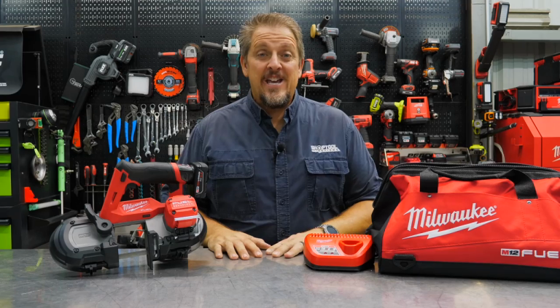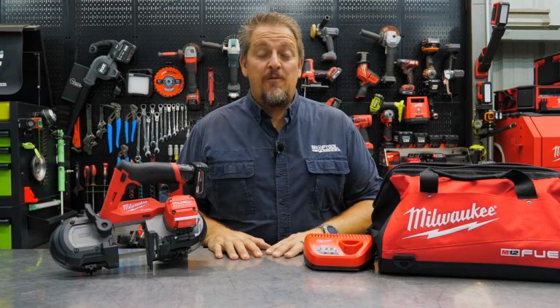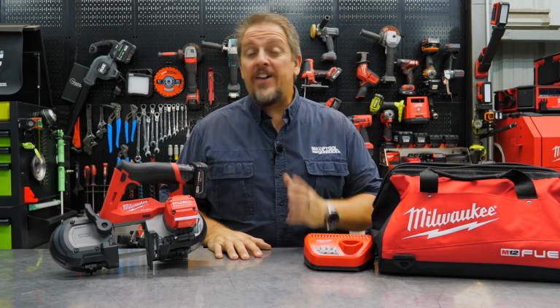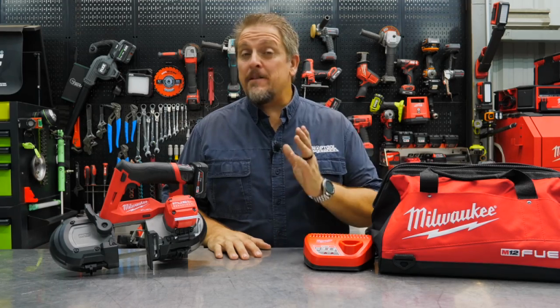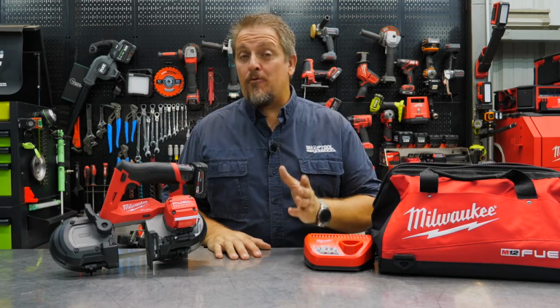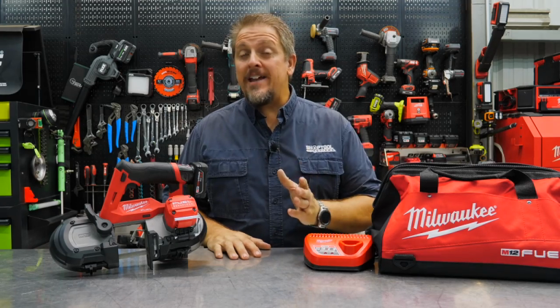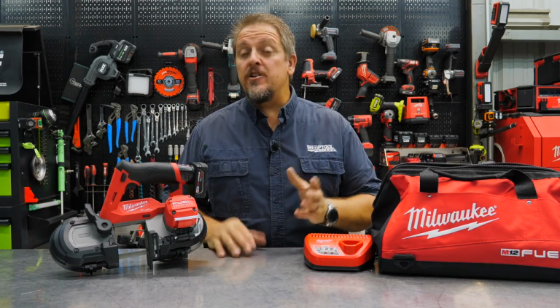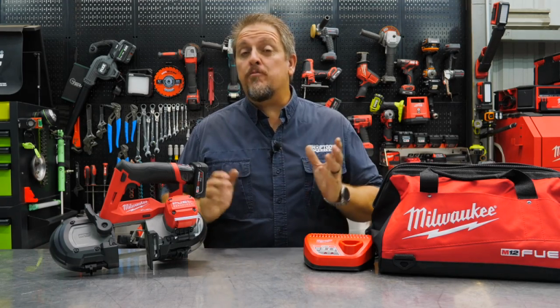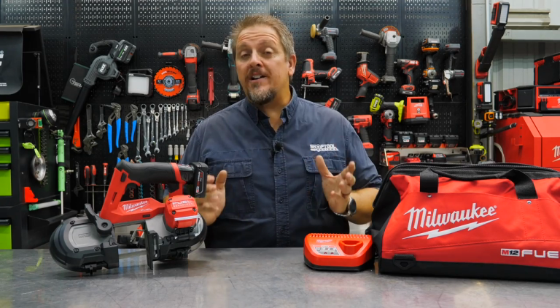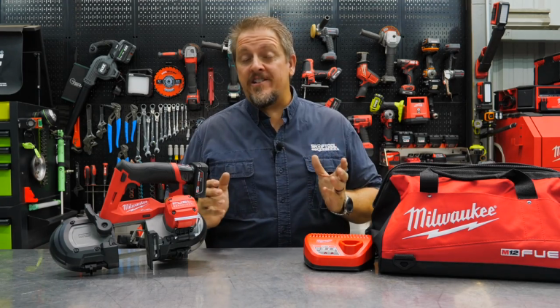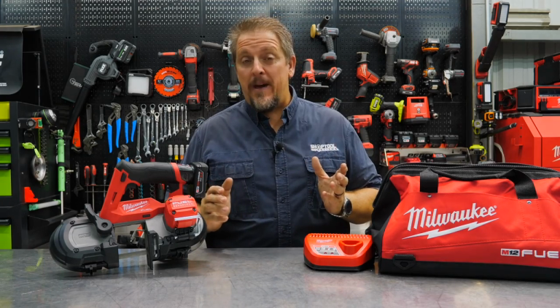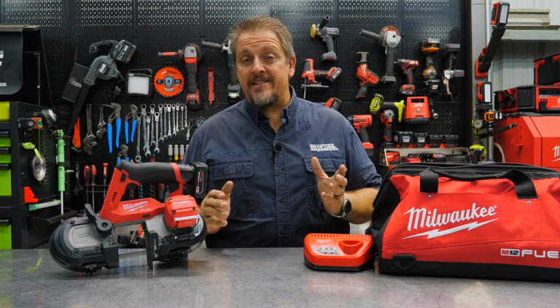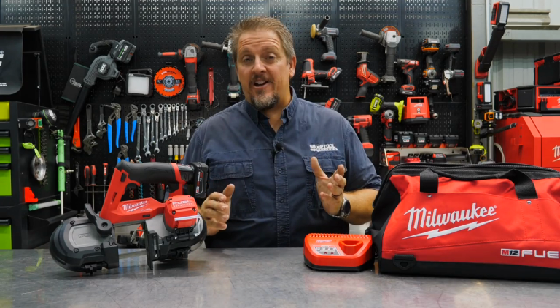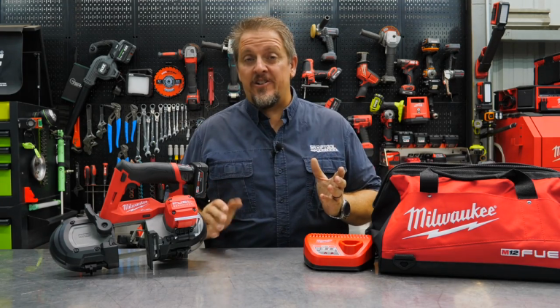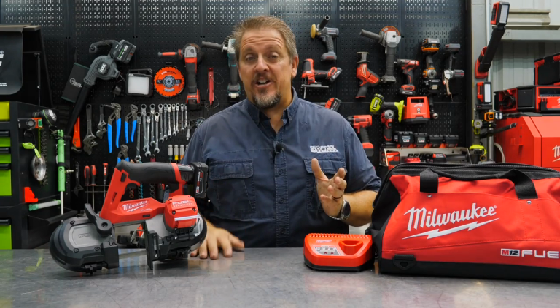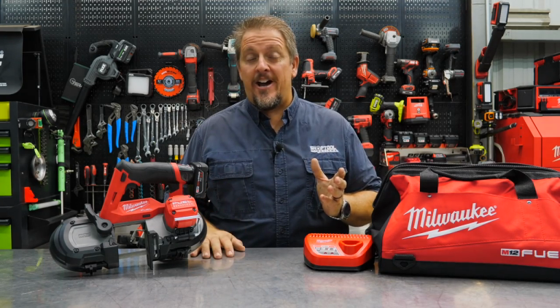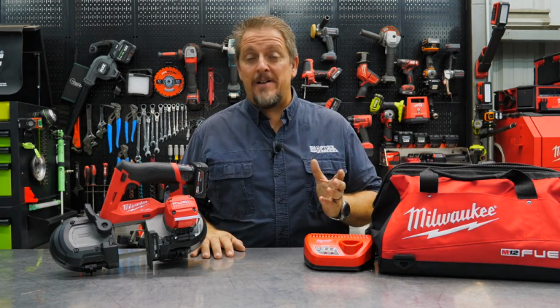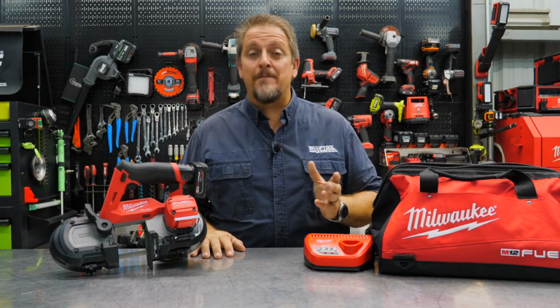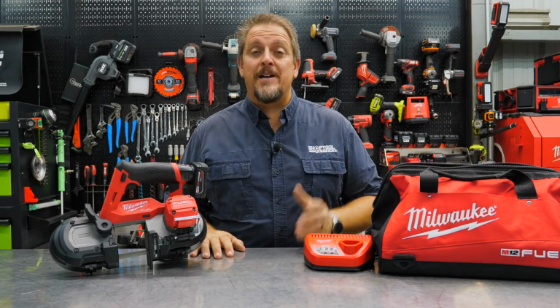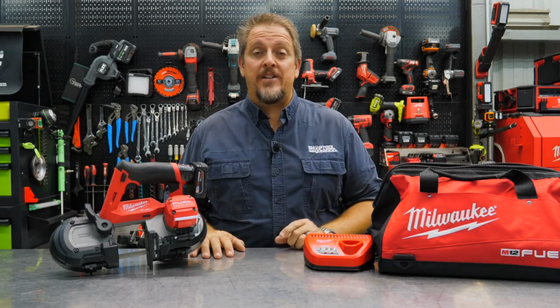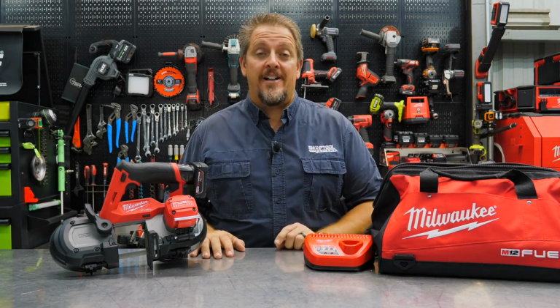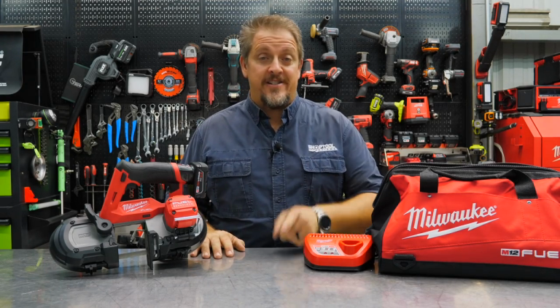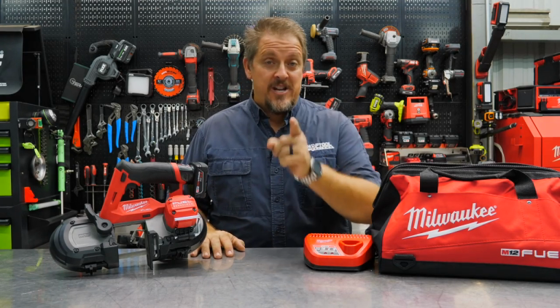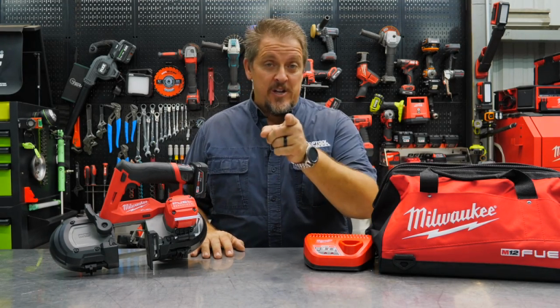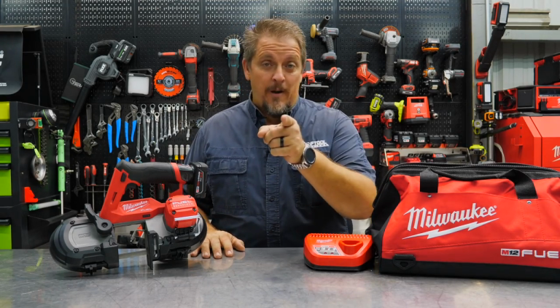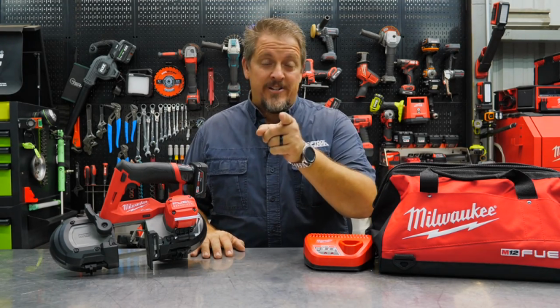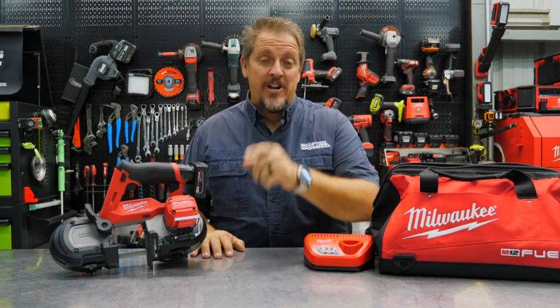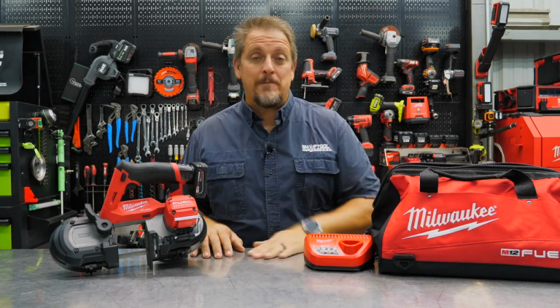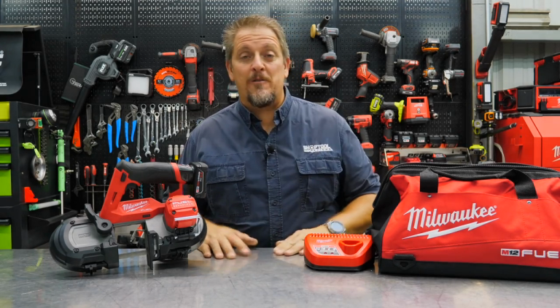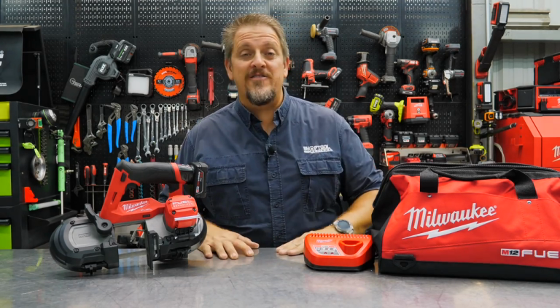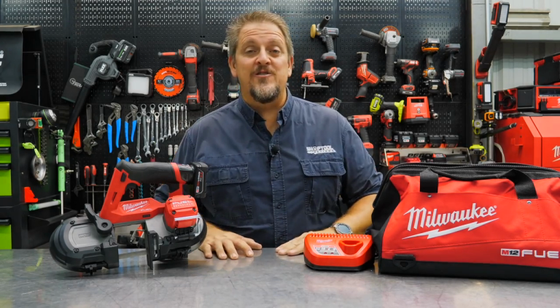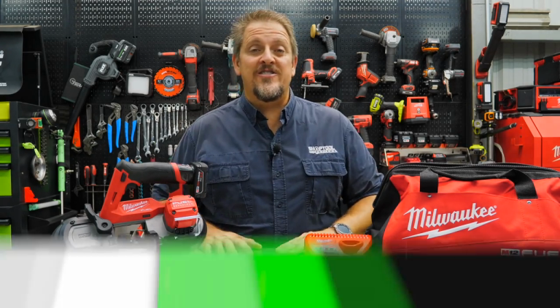We've got a brand new brushless bandsaw in the shop. I'm Tim Johnson. You're watching Shop Tool Reviews.